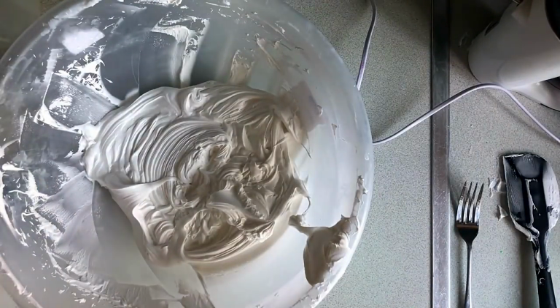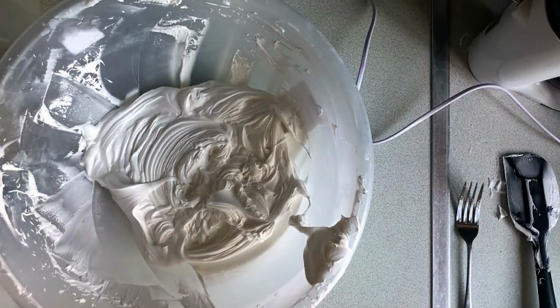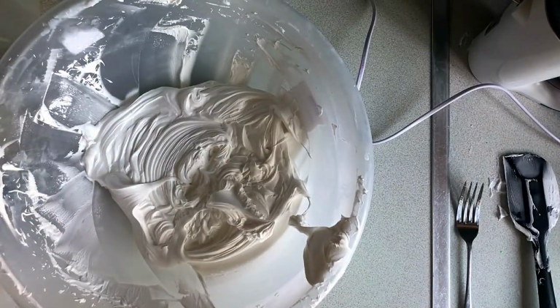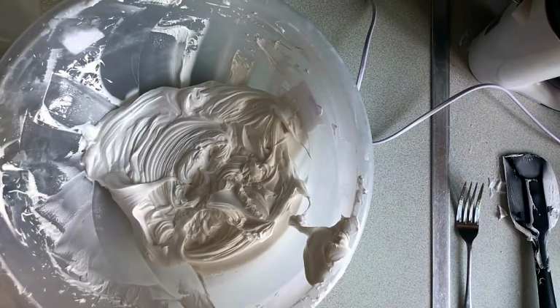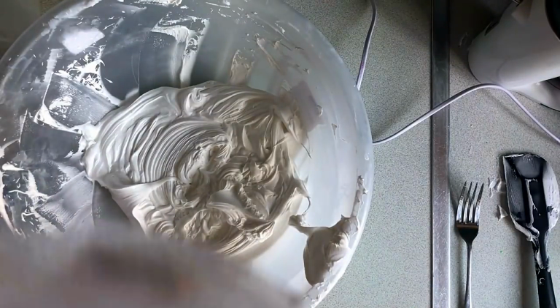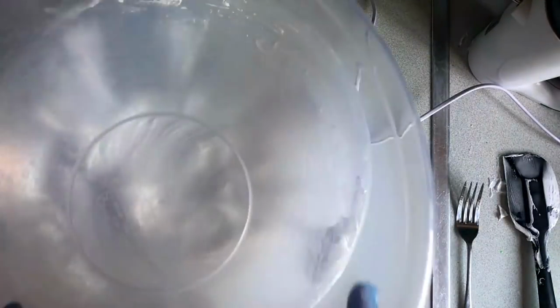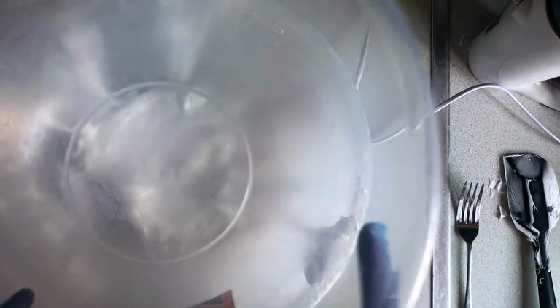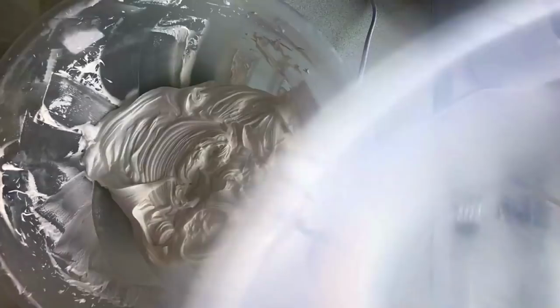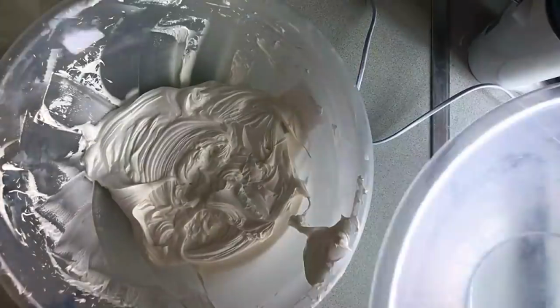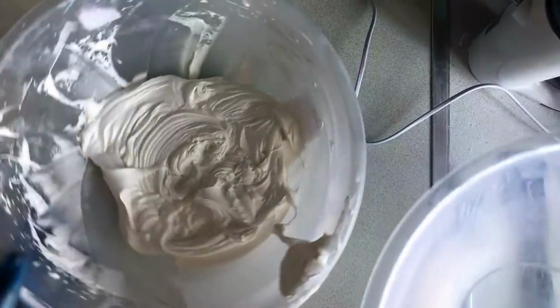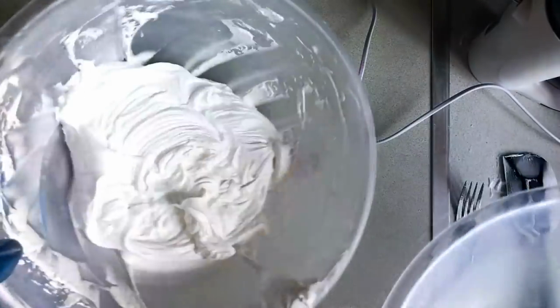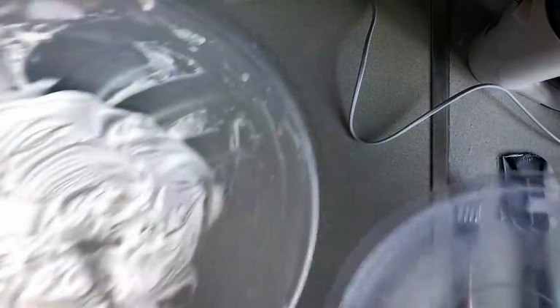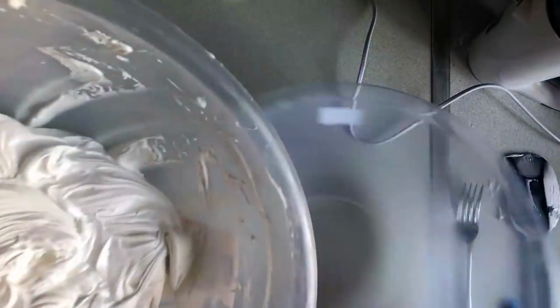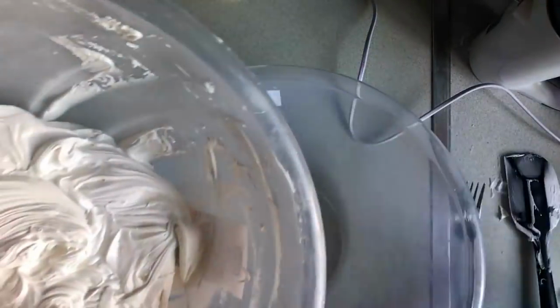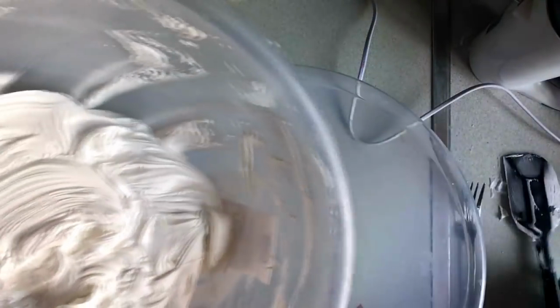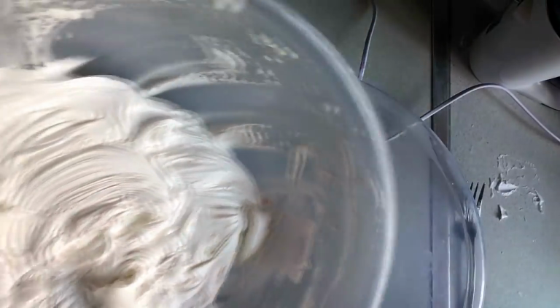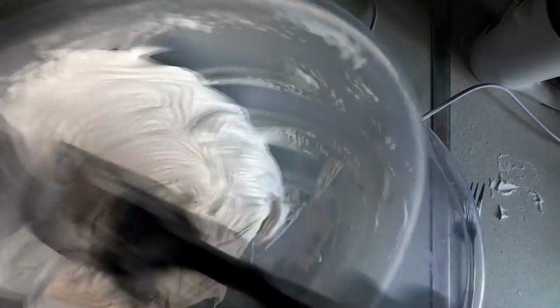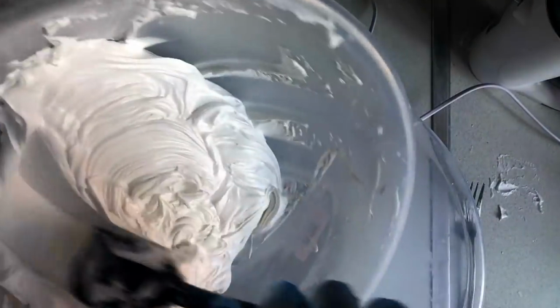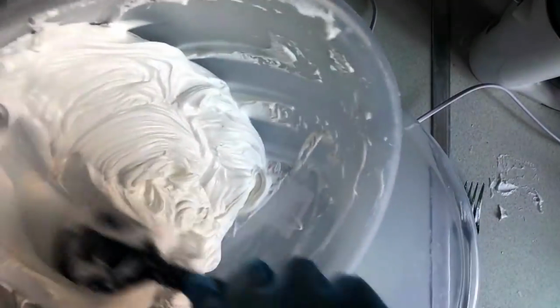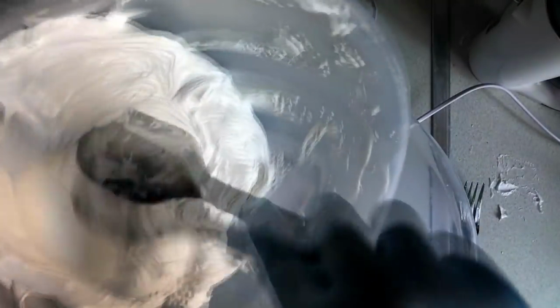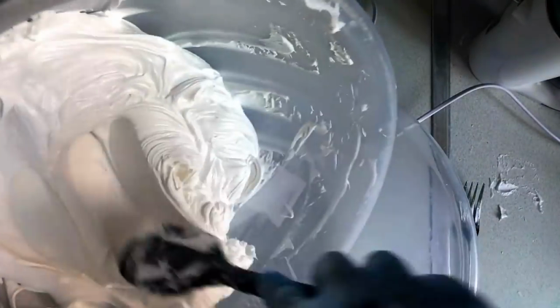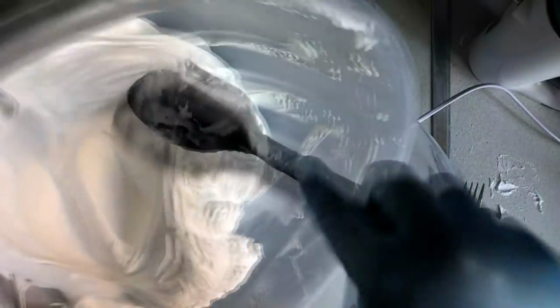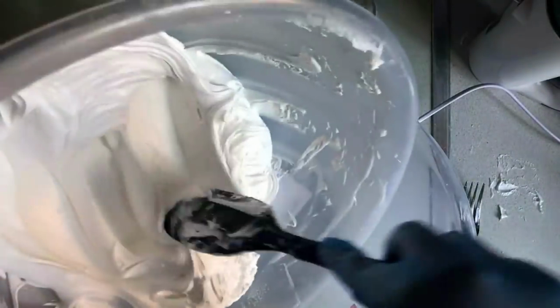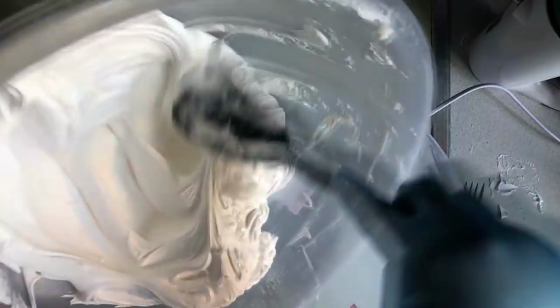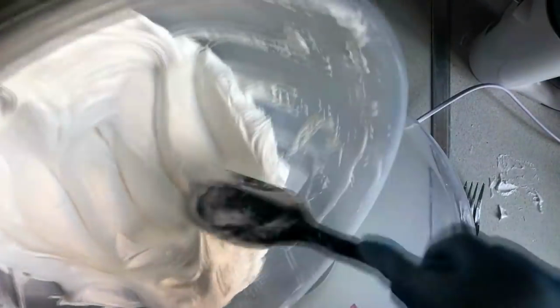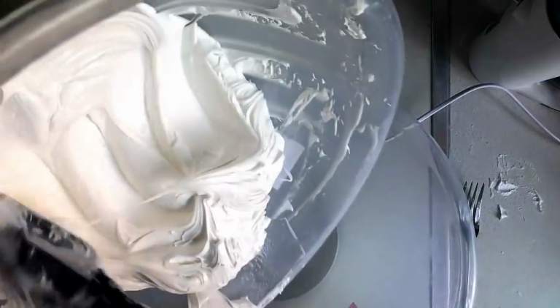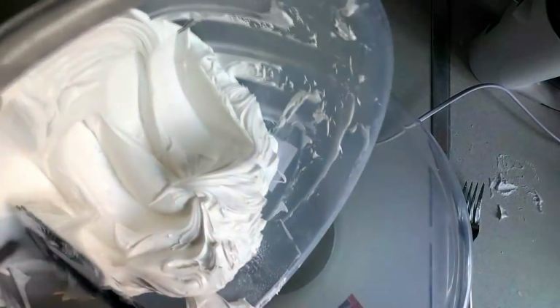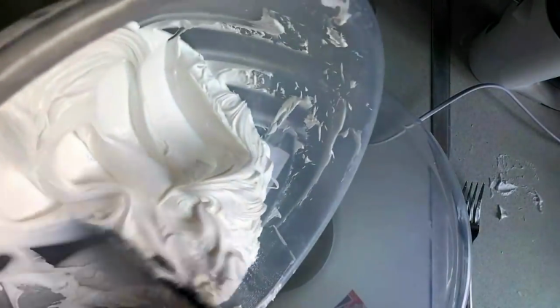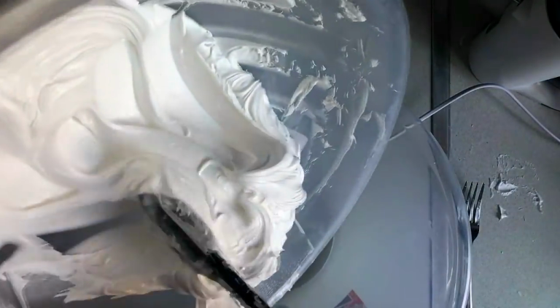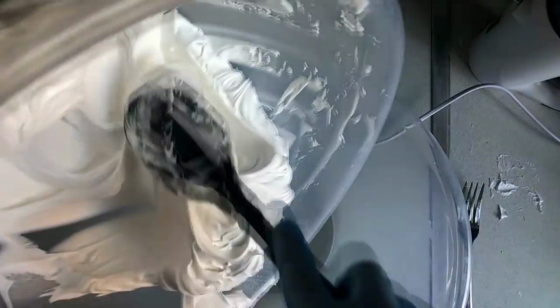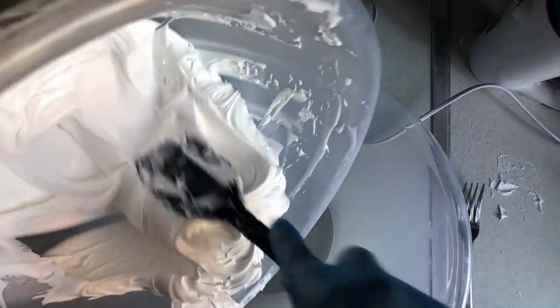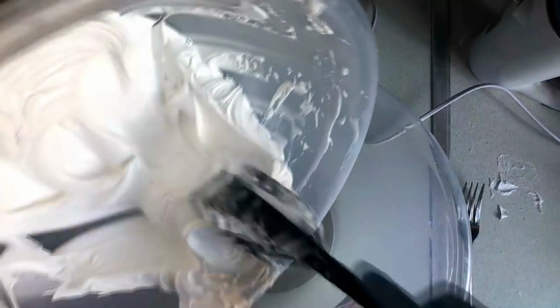Just separate however much you want. I'm doing two colours in this so I'll separate it in half.